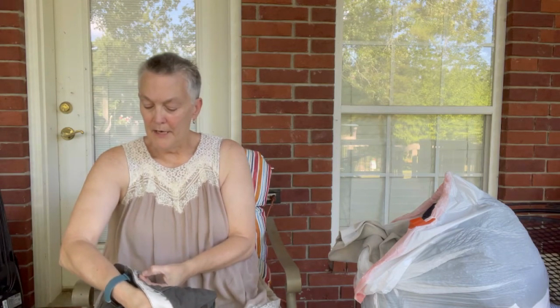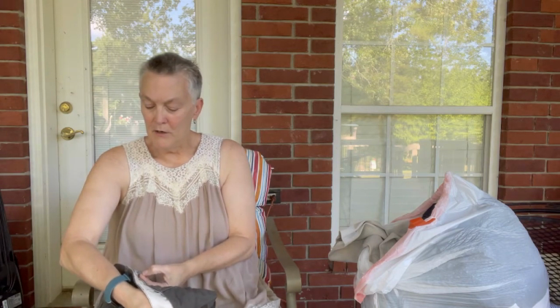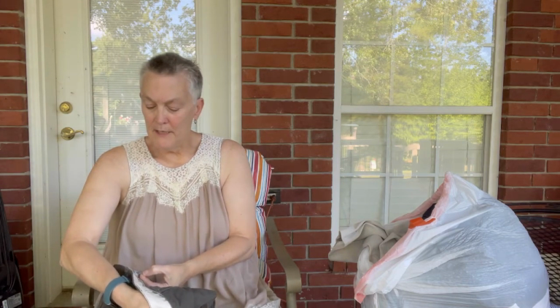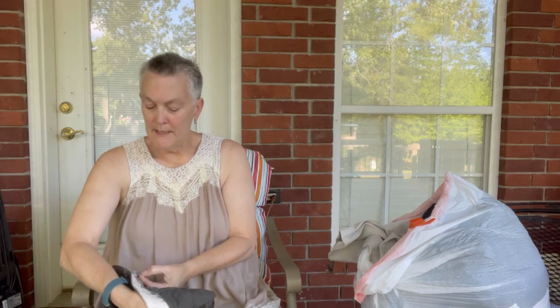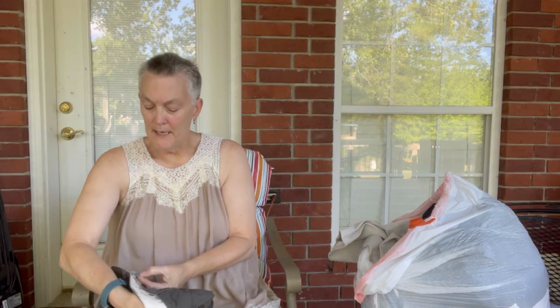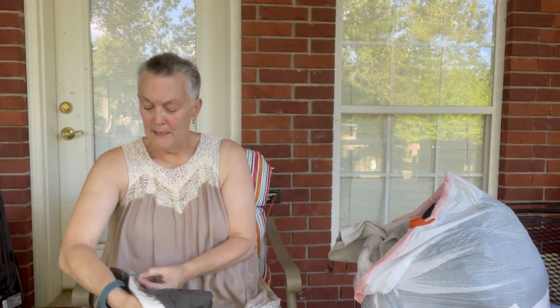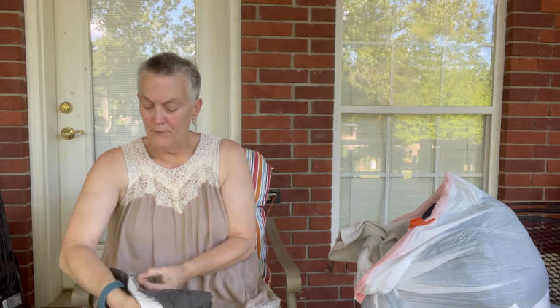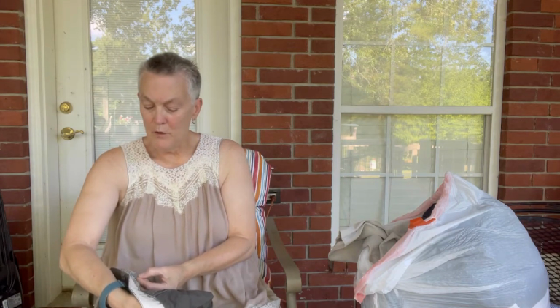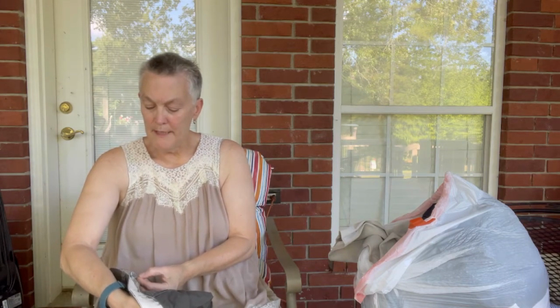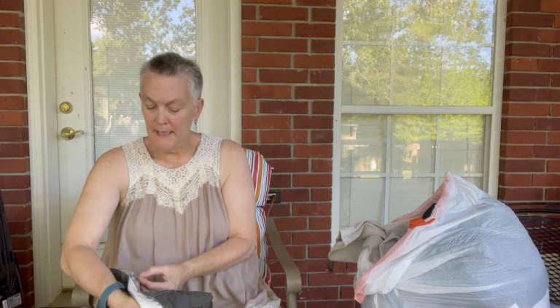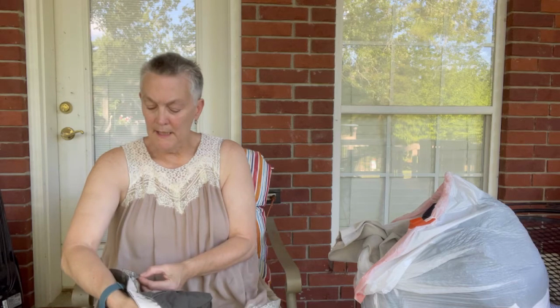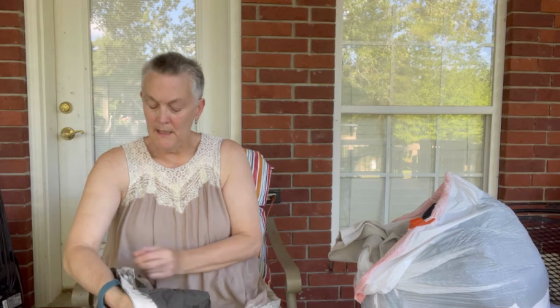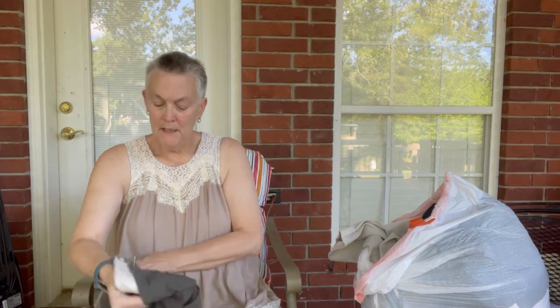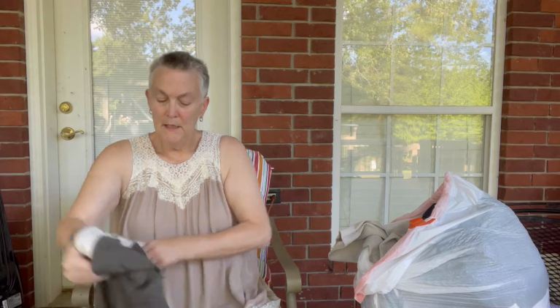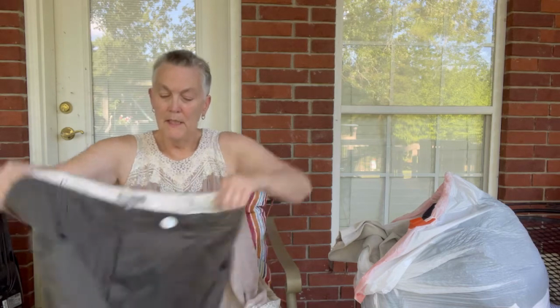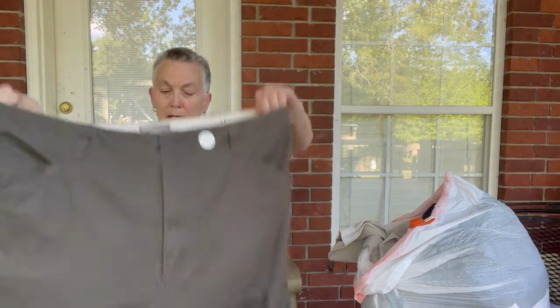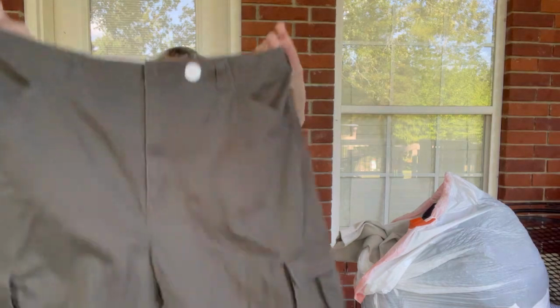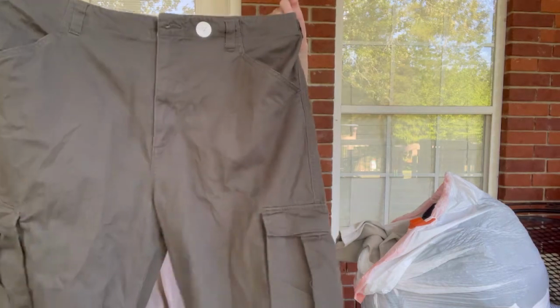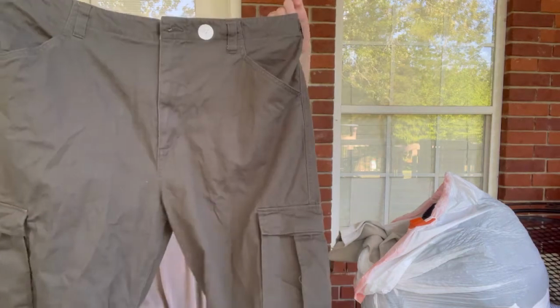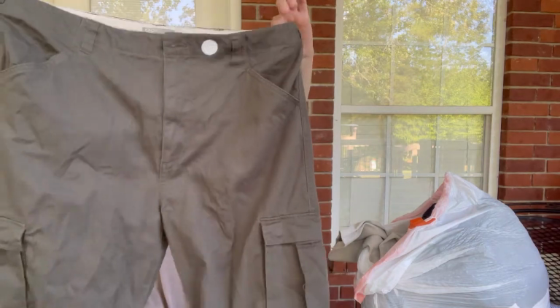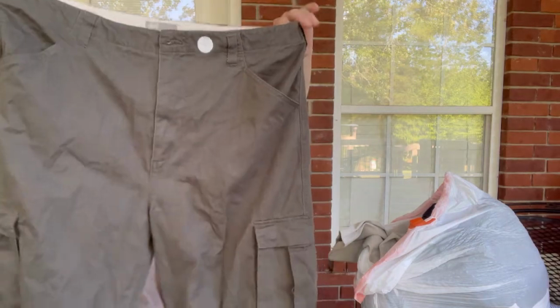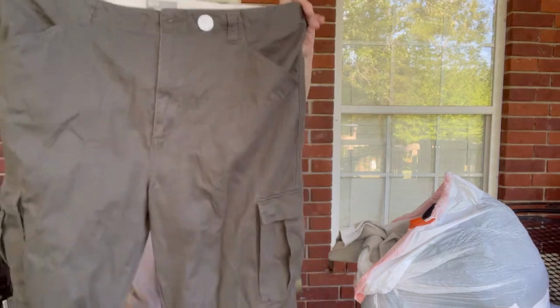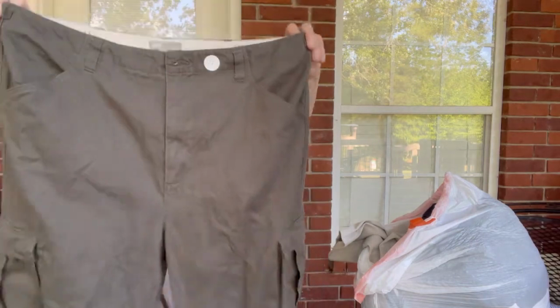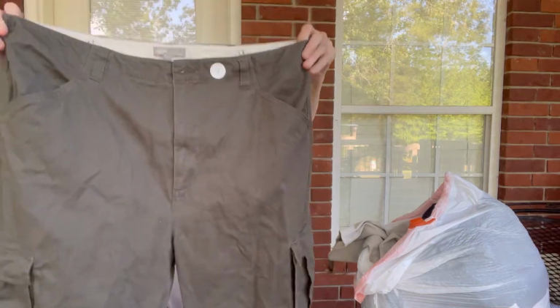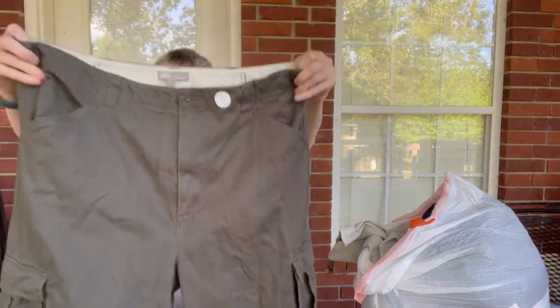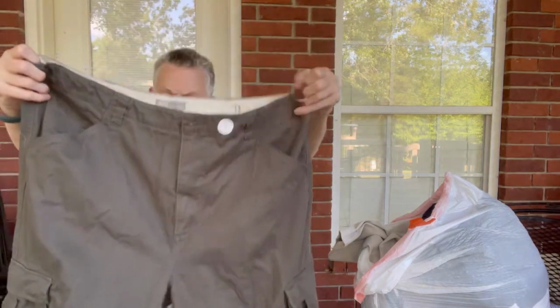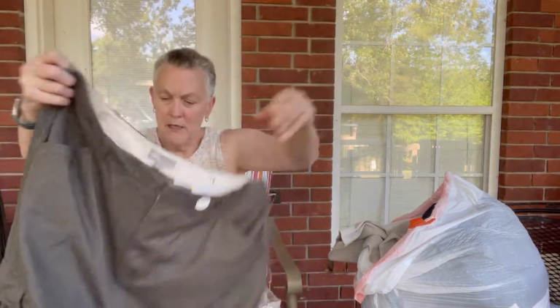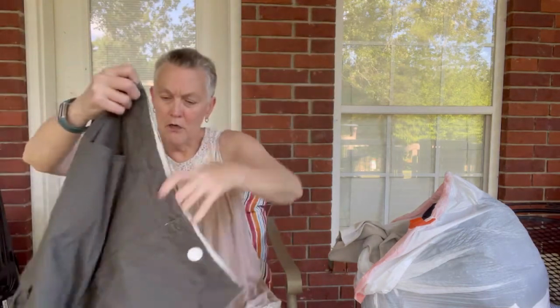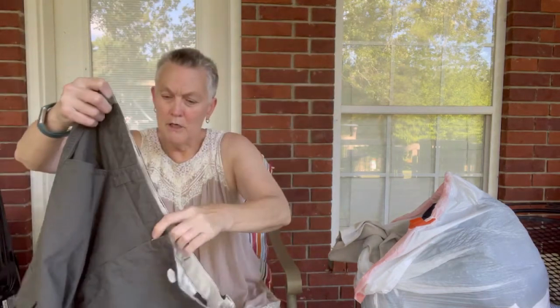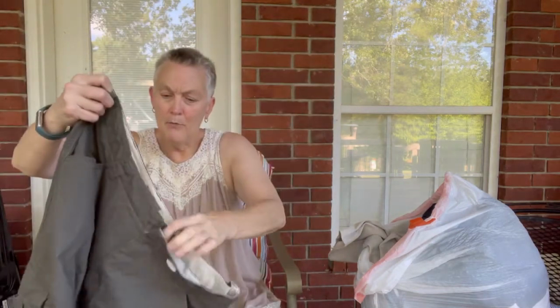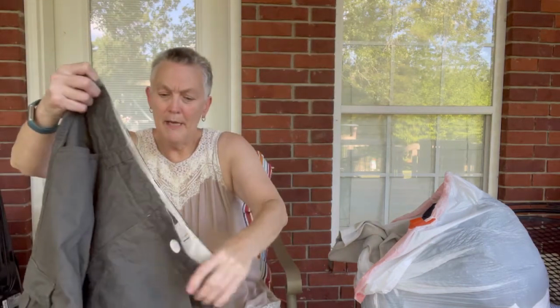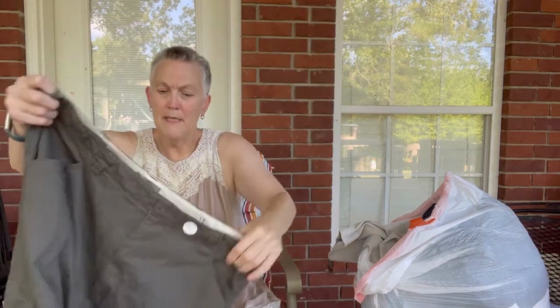They are a size 14 — nice new cargo pants.